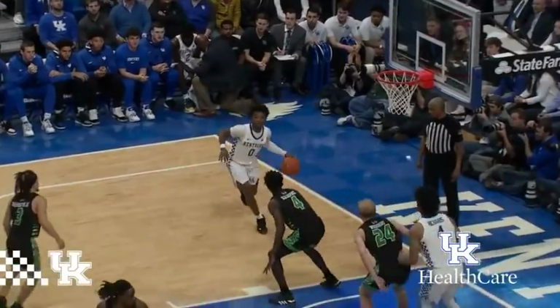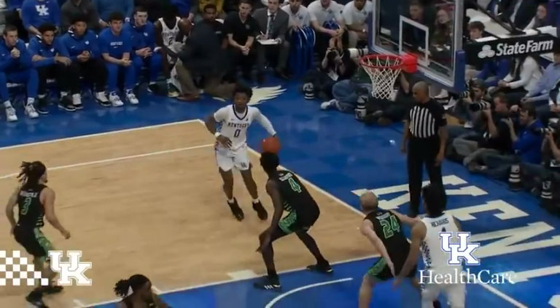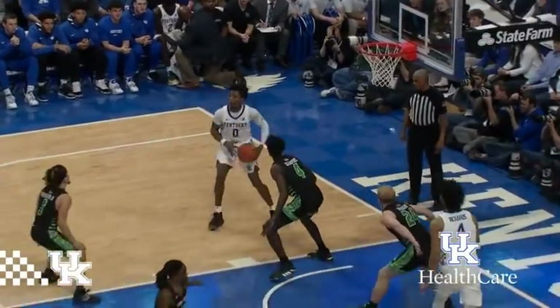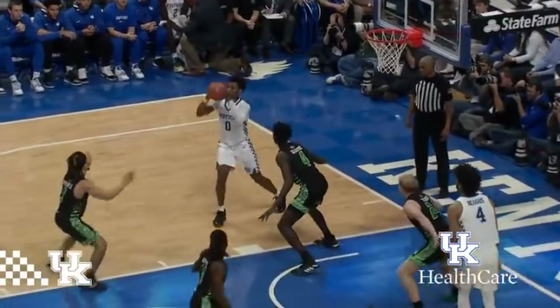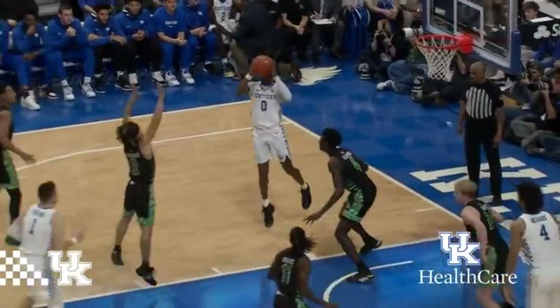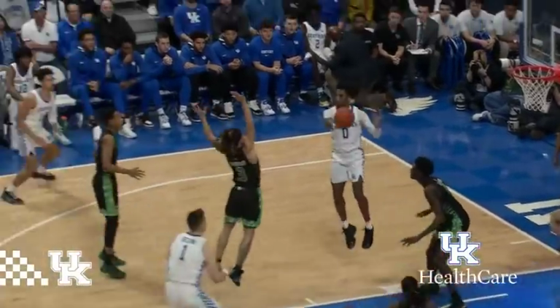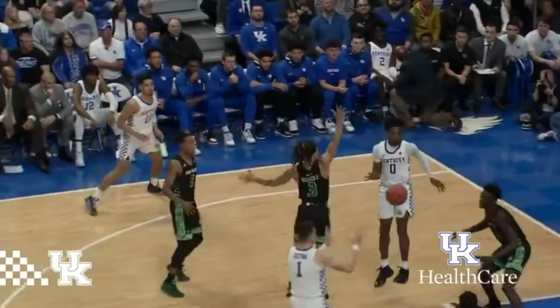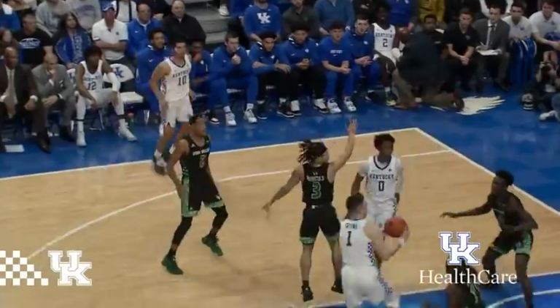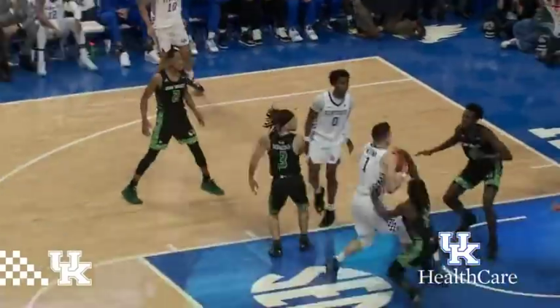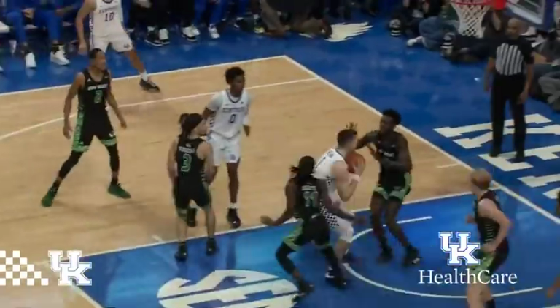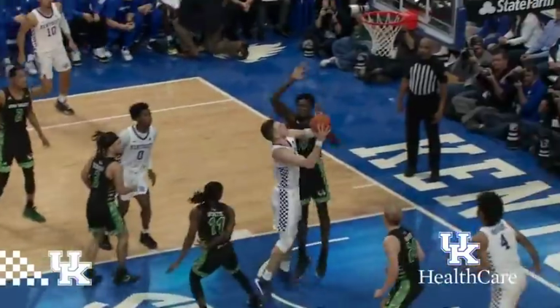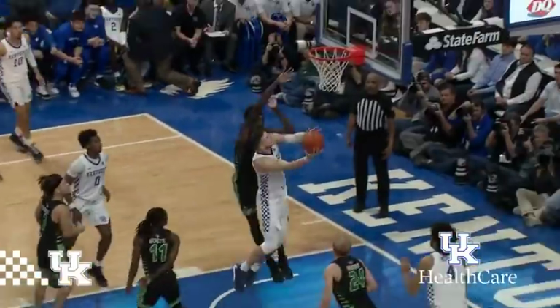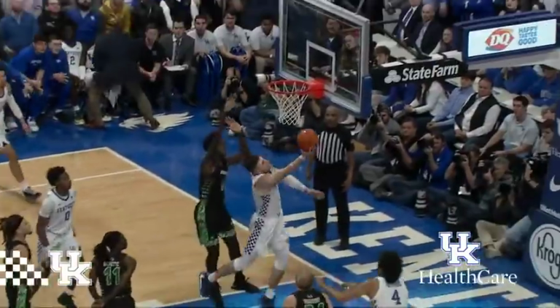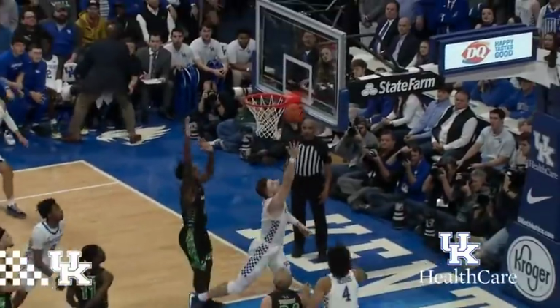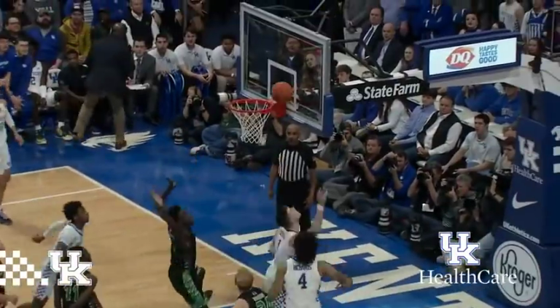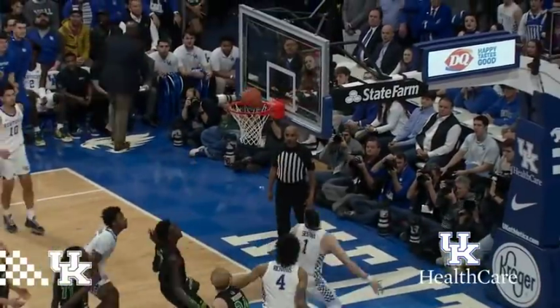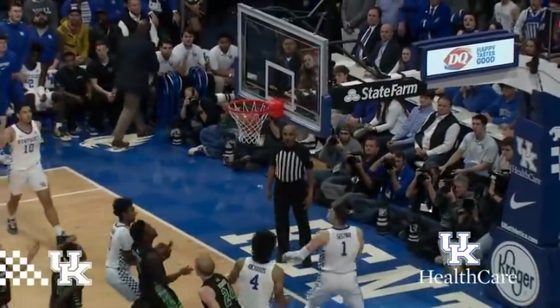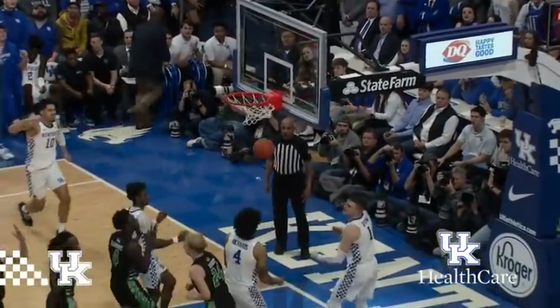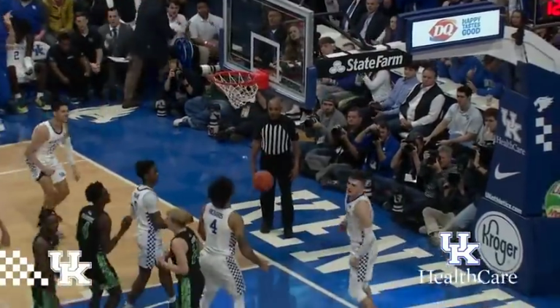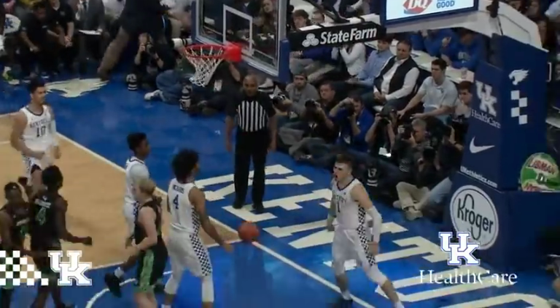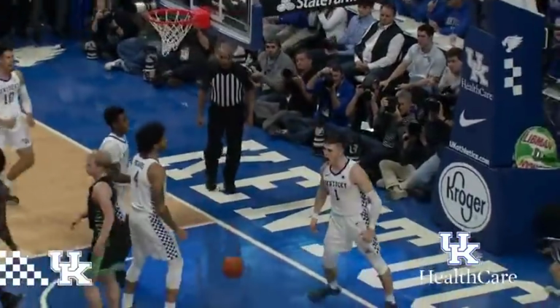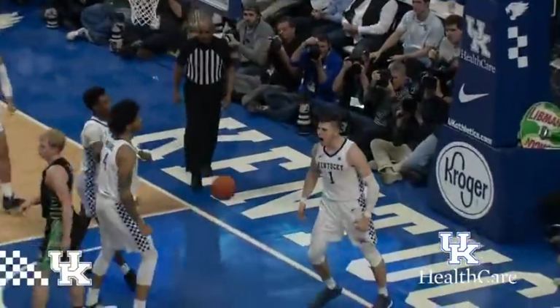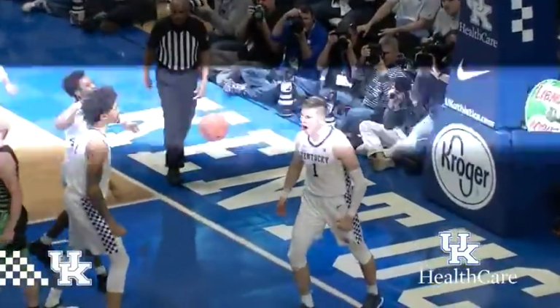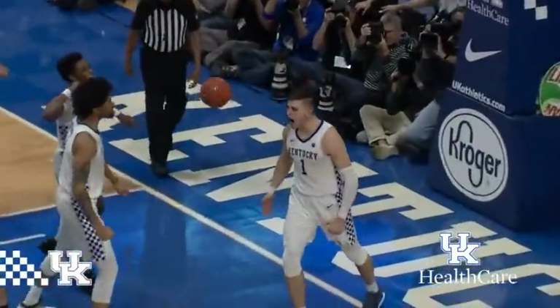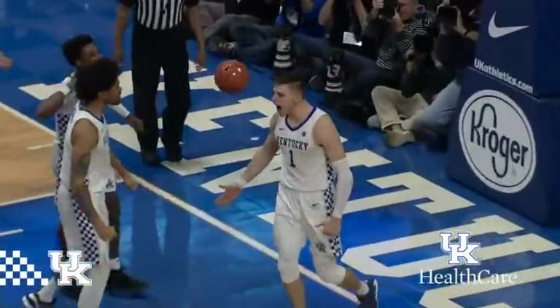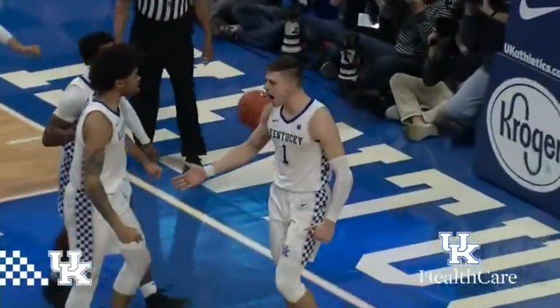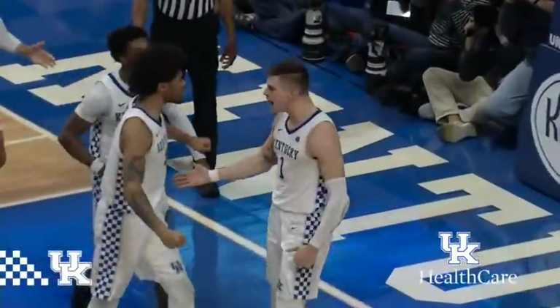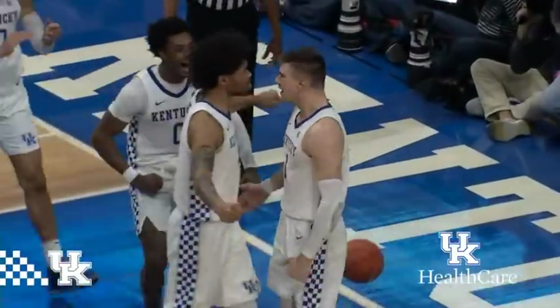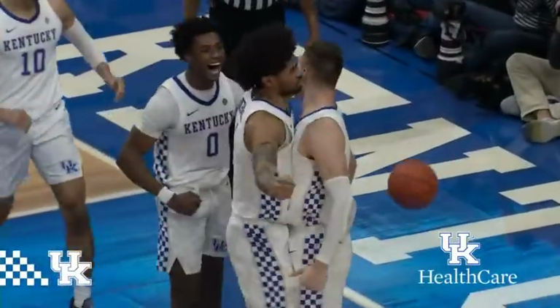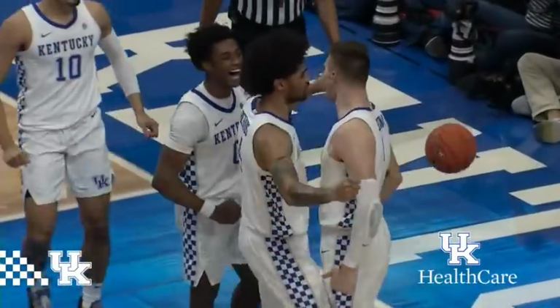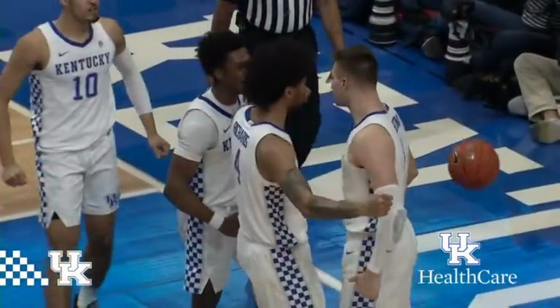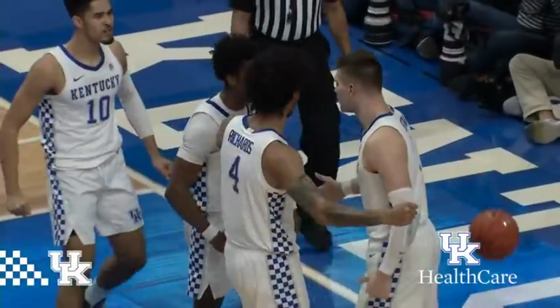Higgins, left baseline, feeds Sestina cutting down the lane, puts it in! Foul, Utah Valley!